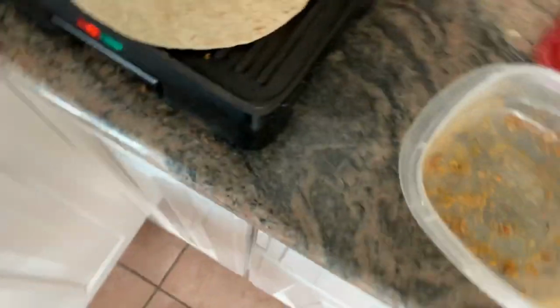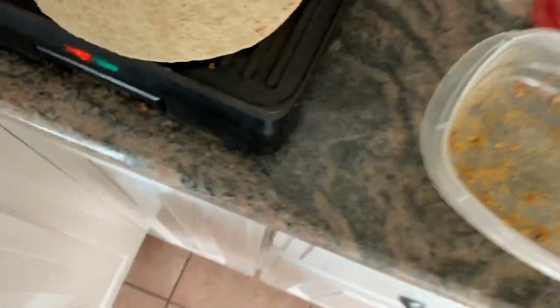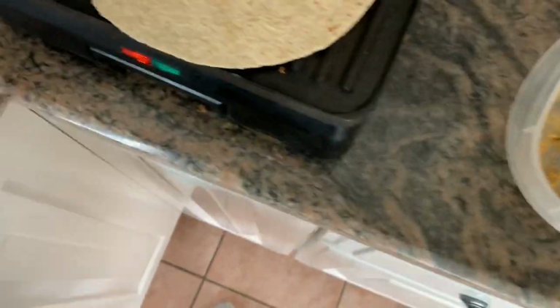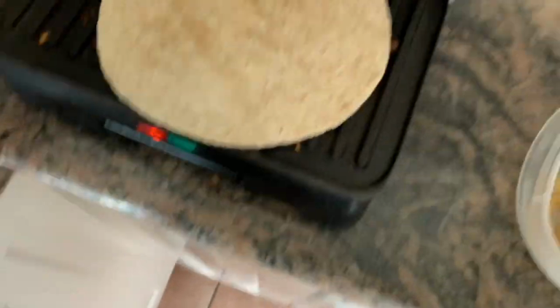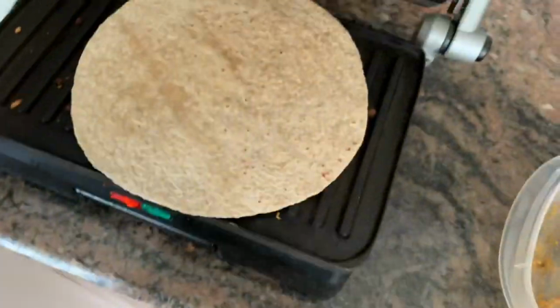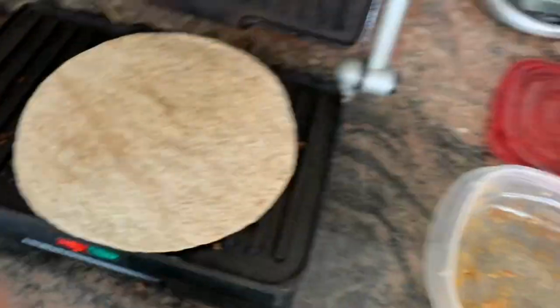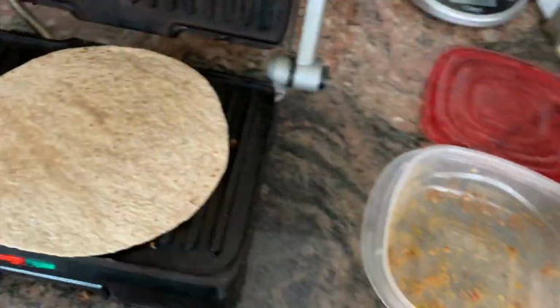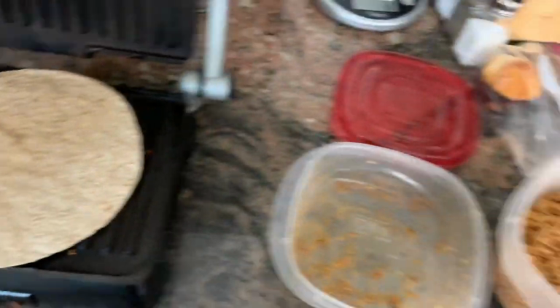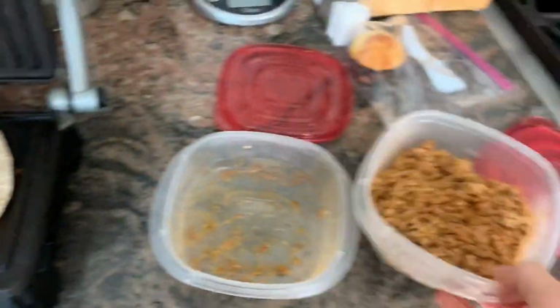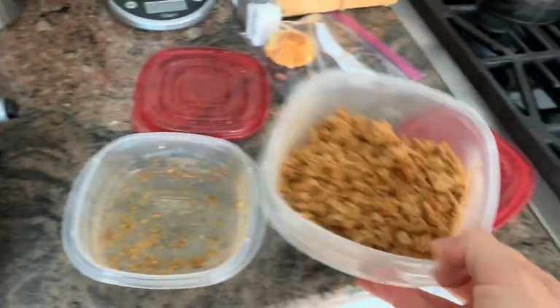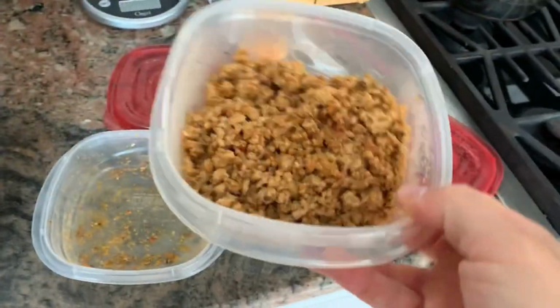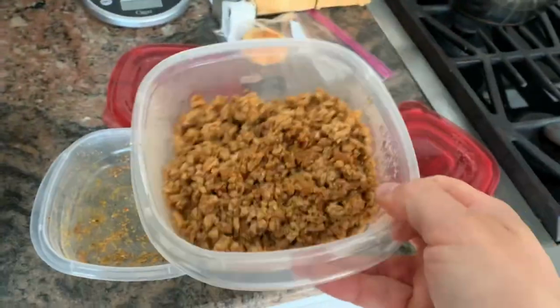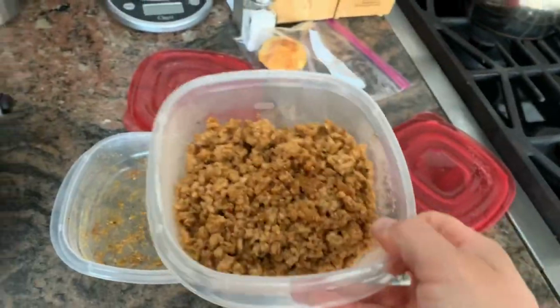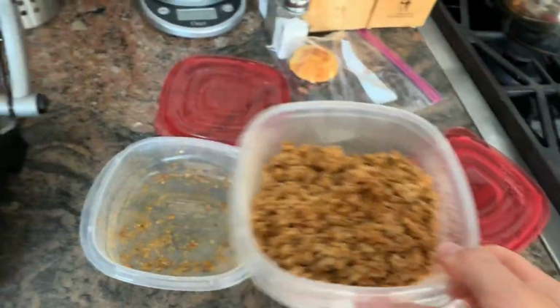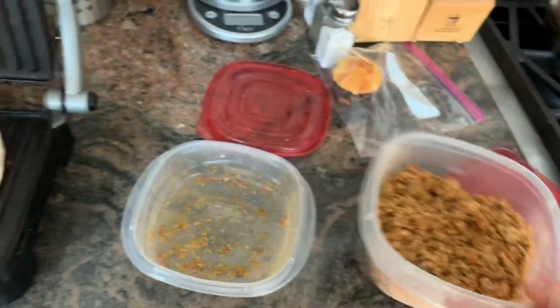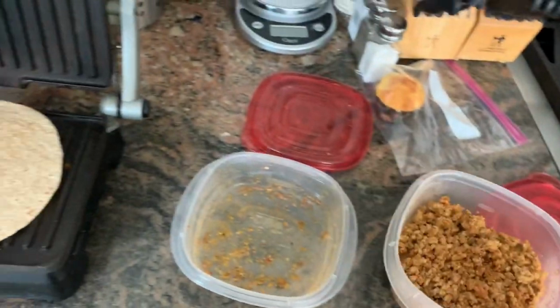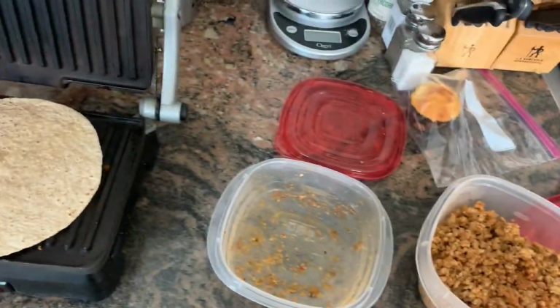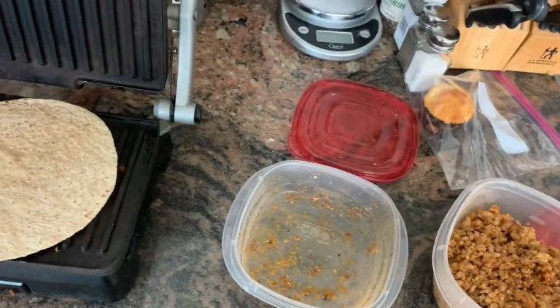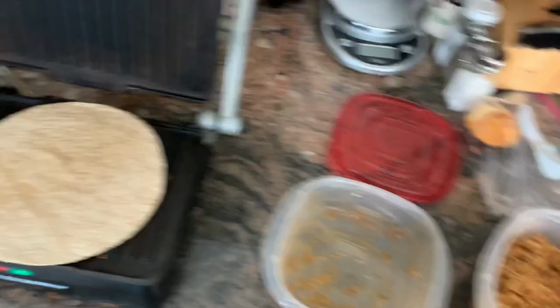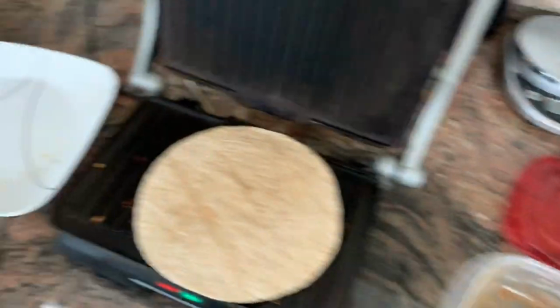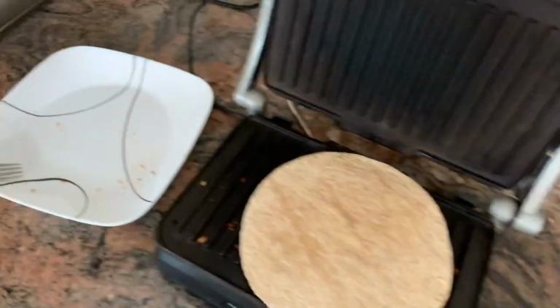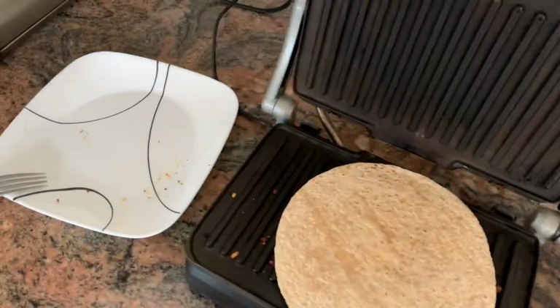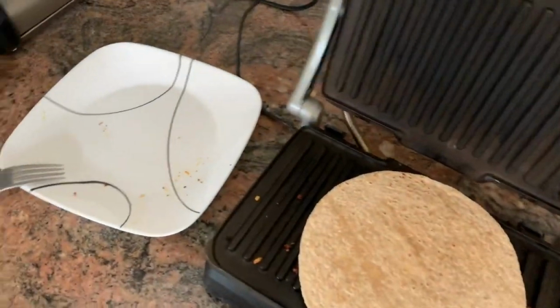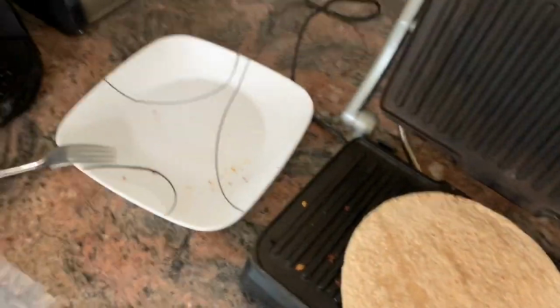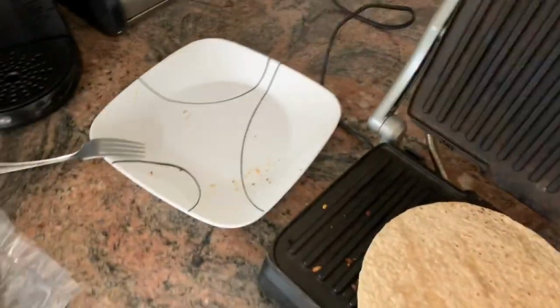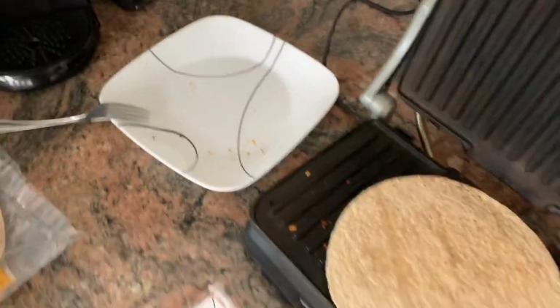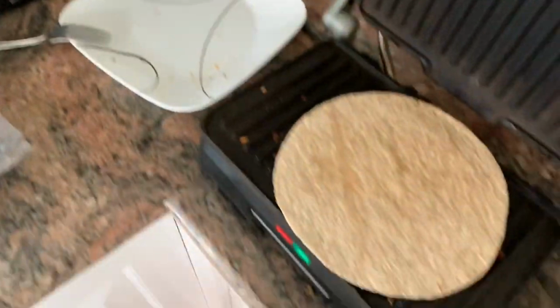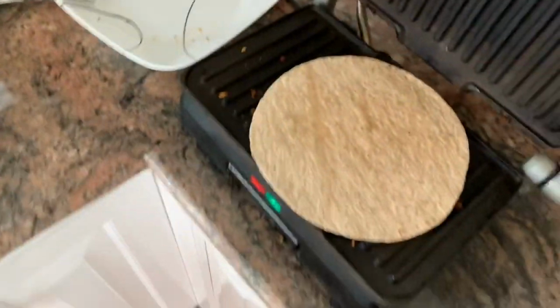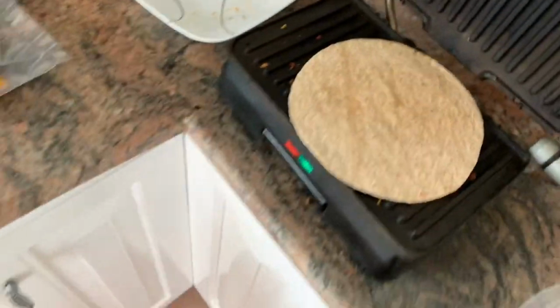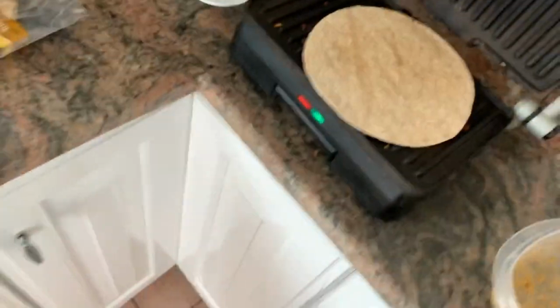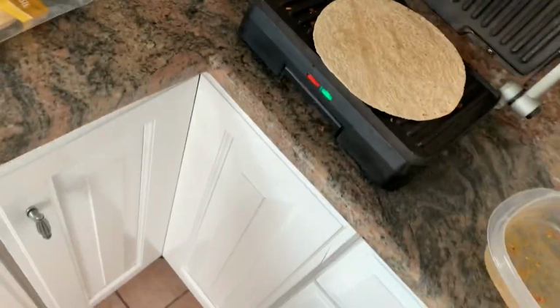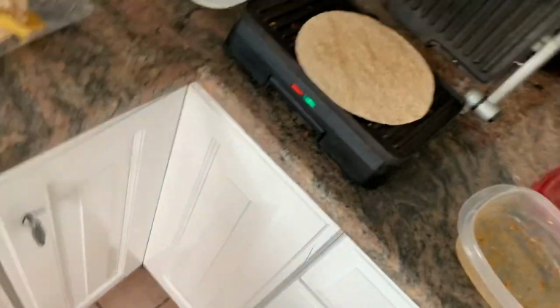We're gonna do a tortilla with a little bit of turkey taco meat and then throwing some guacamole on top.